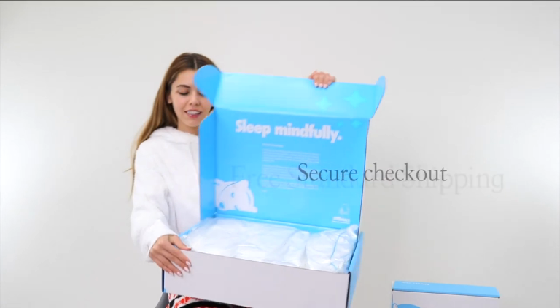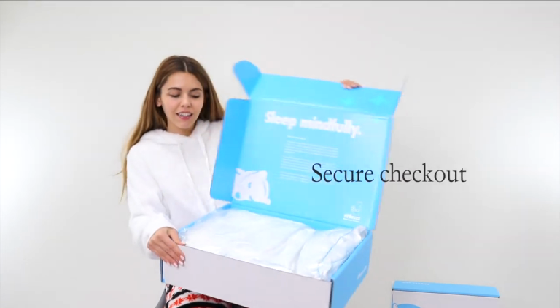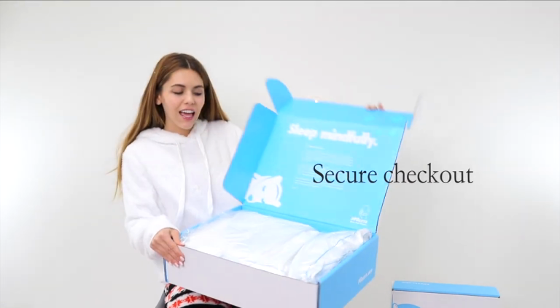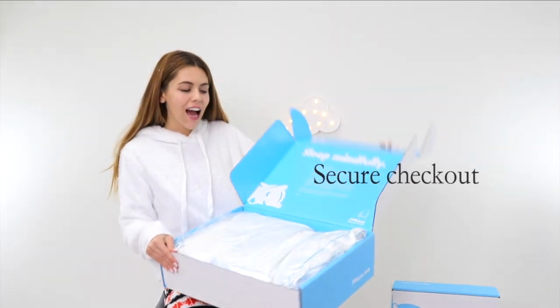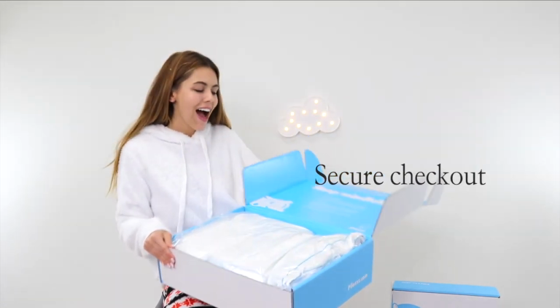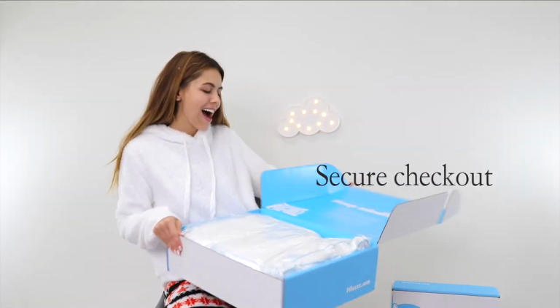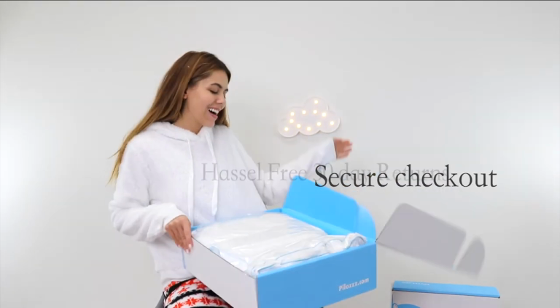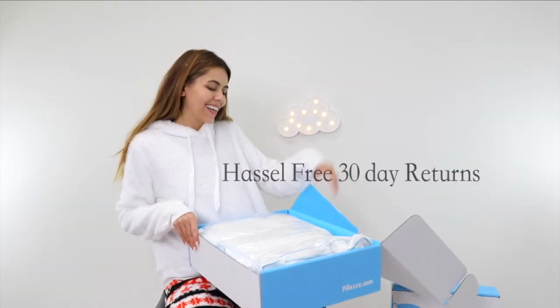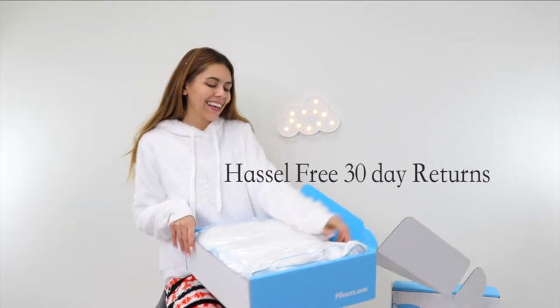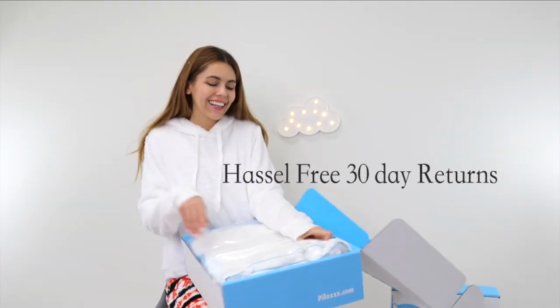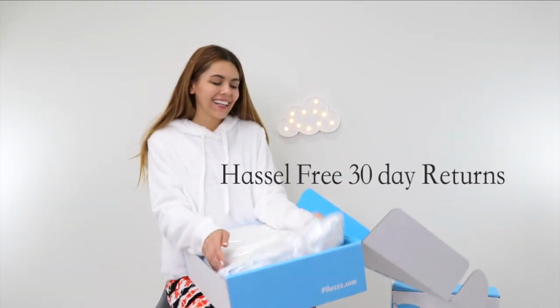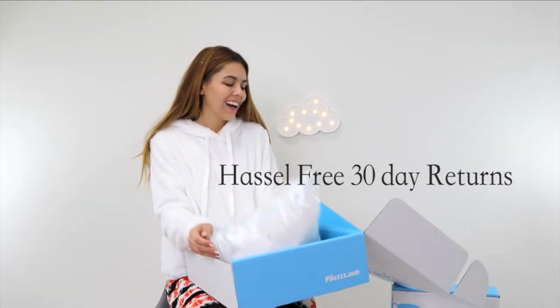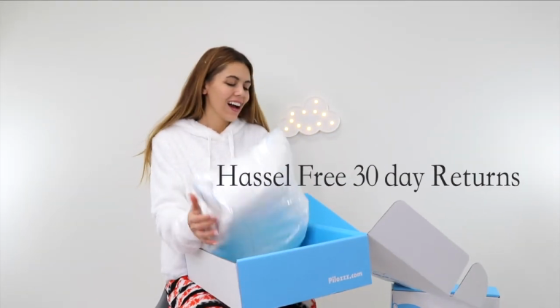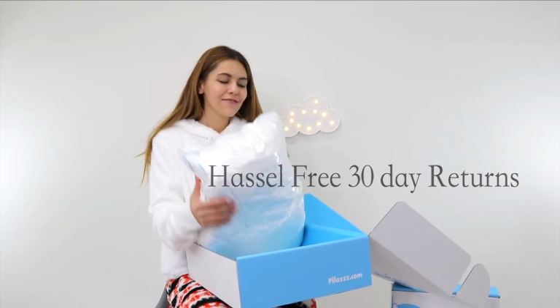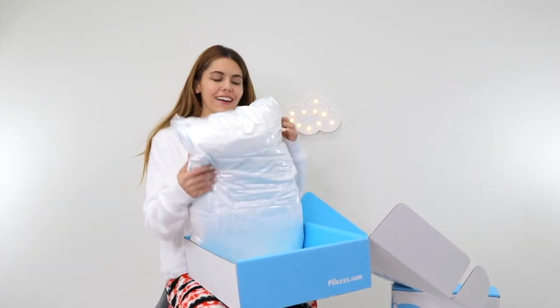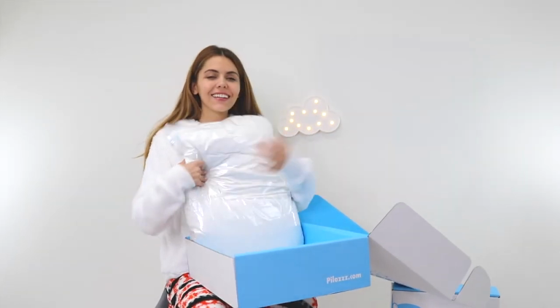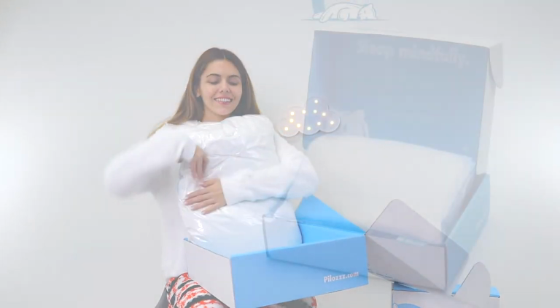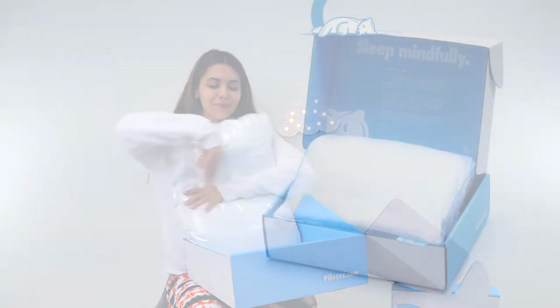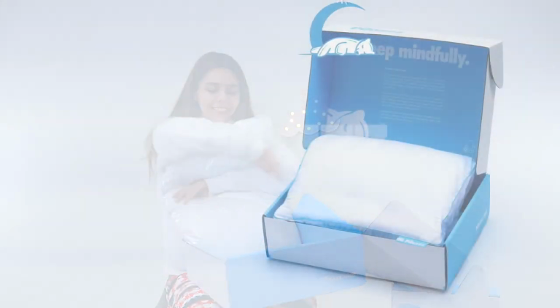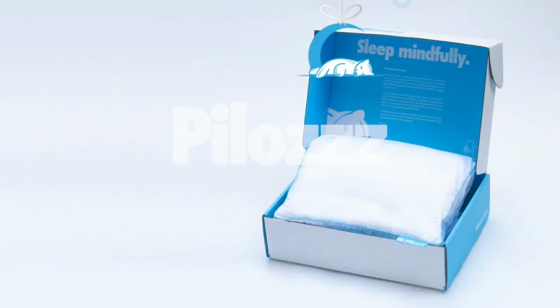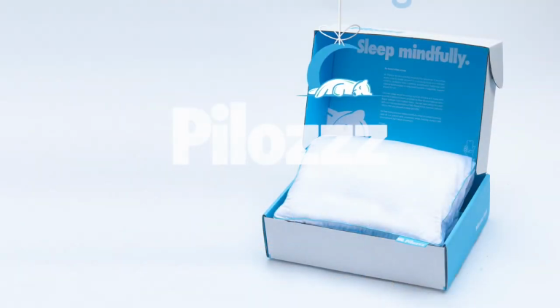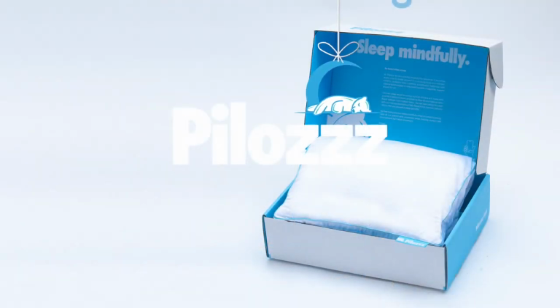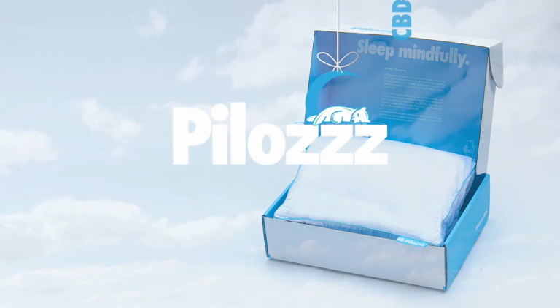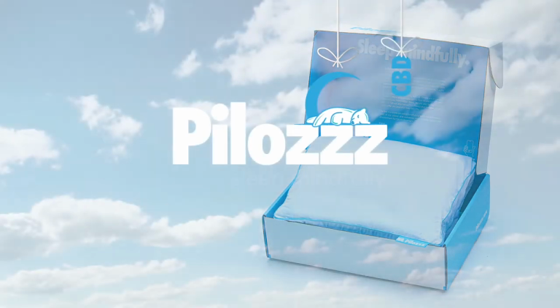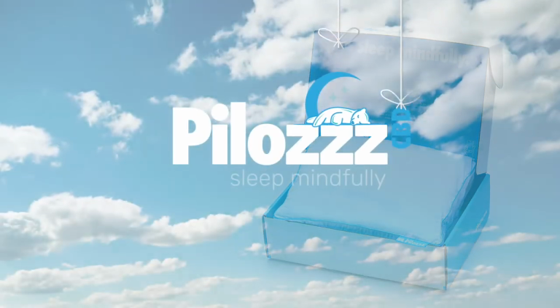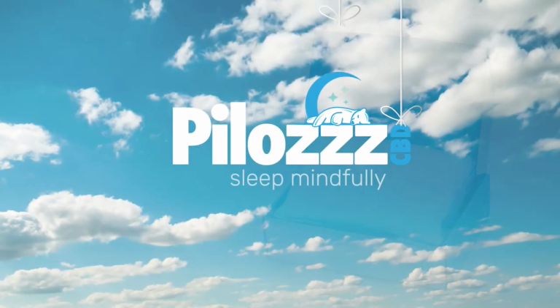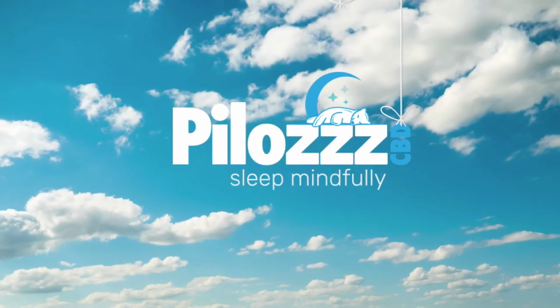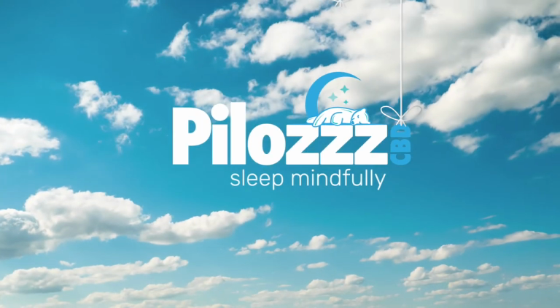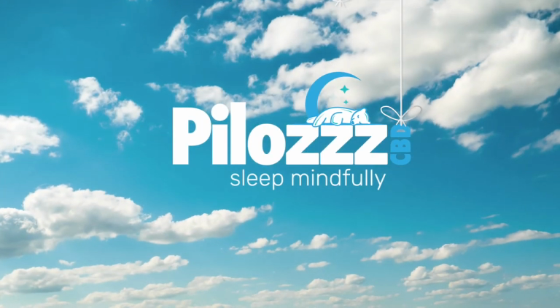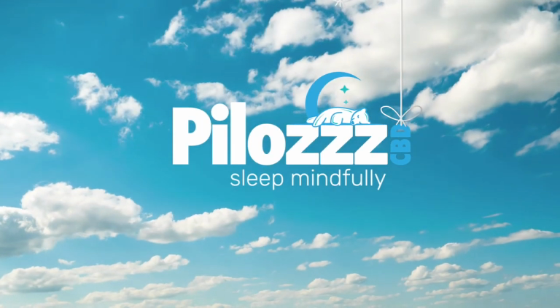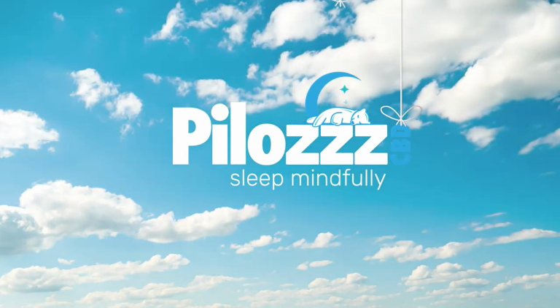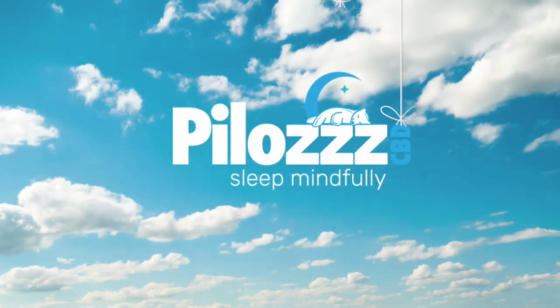With ultra-secure checkout and easy returns, we know you will love your CBD pillows. Dream on.